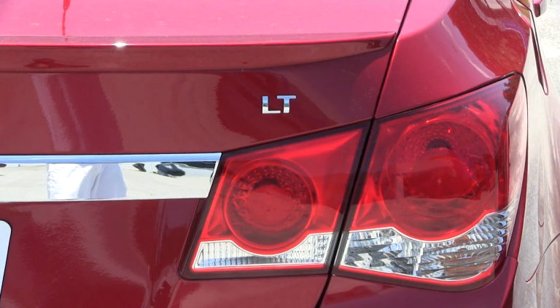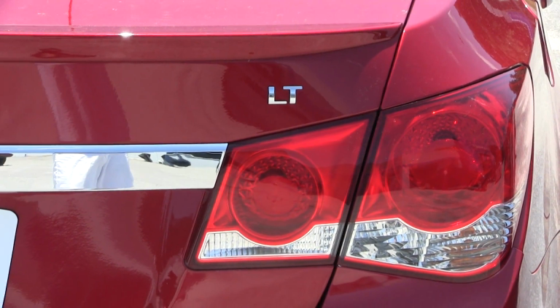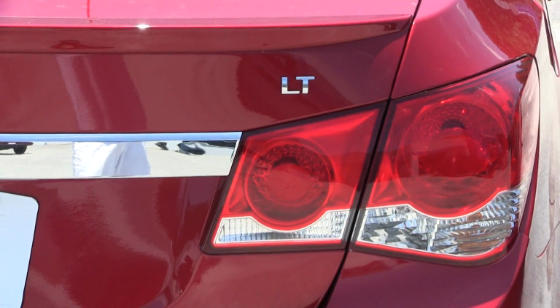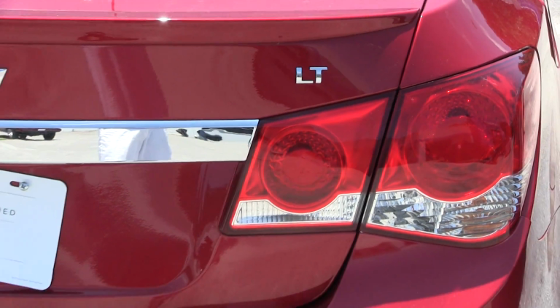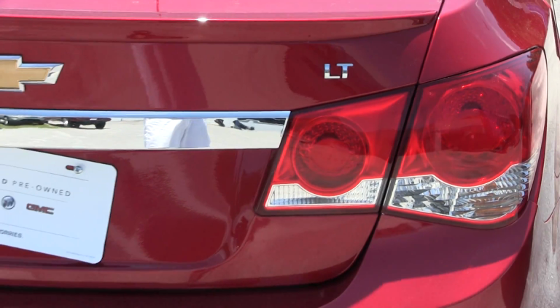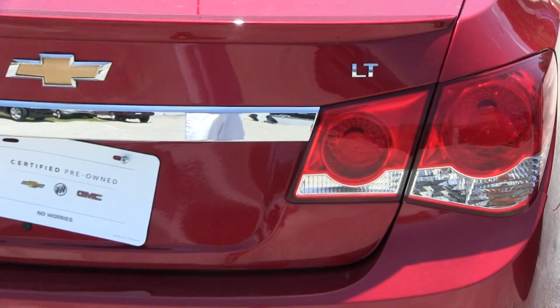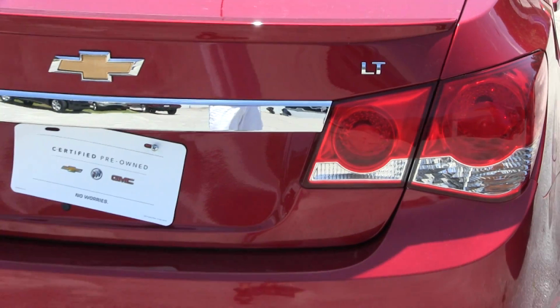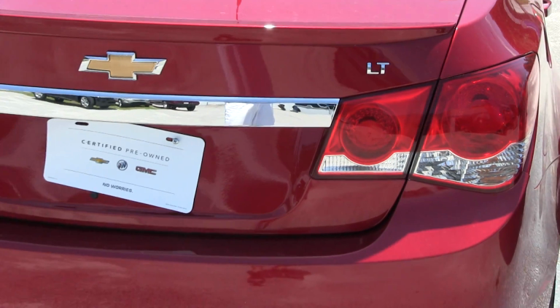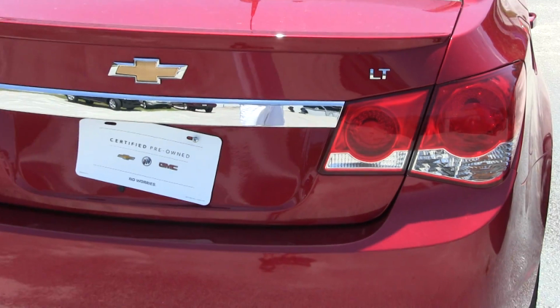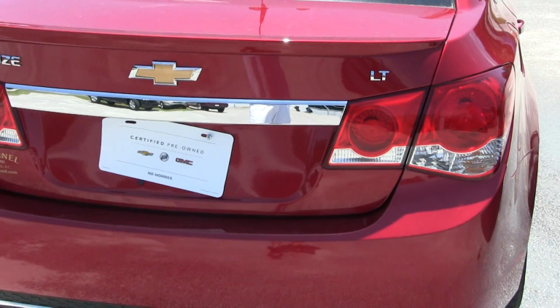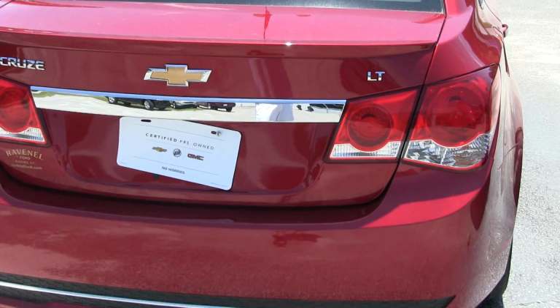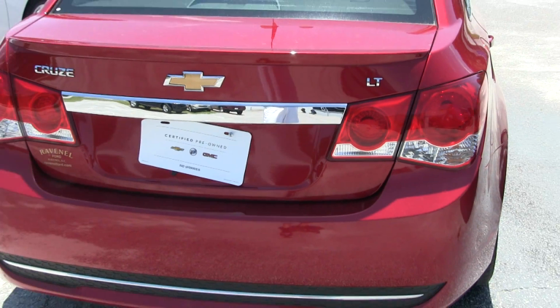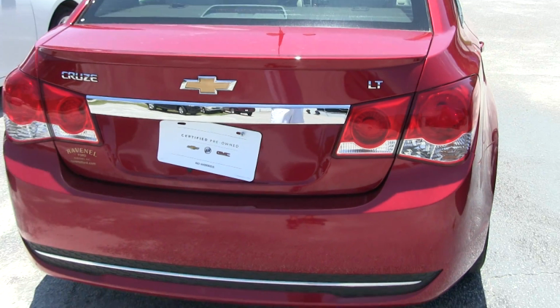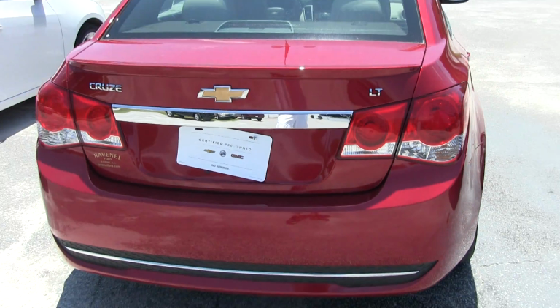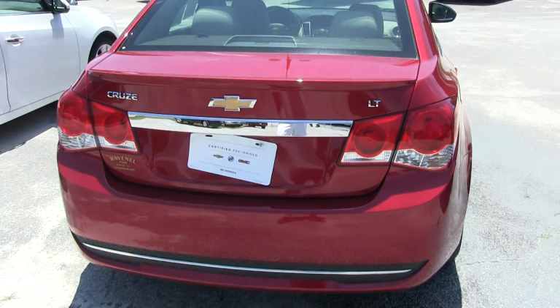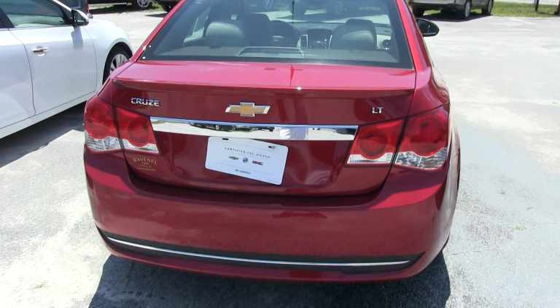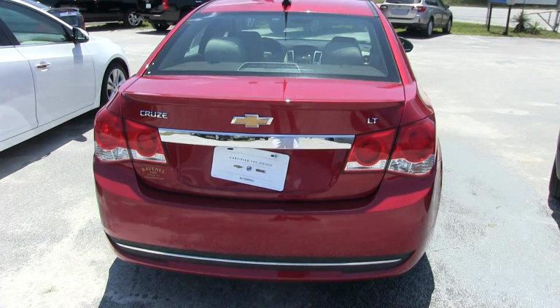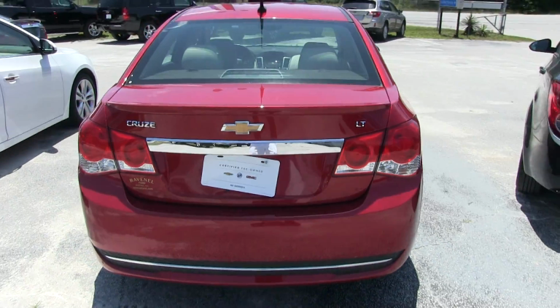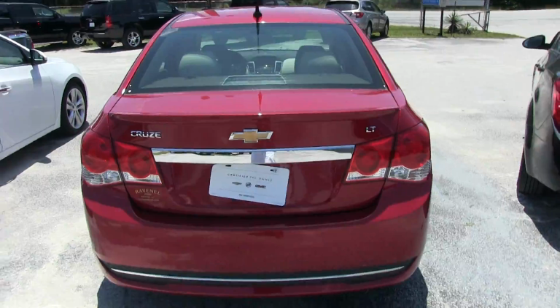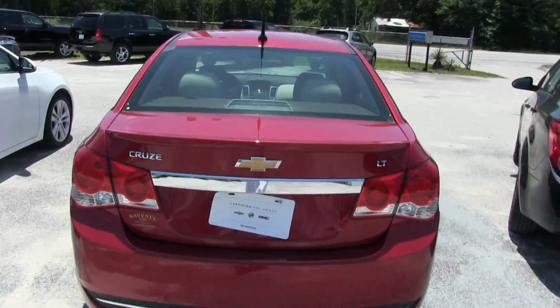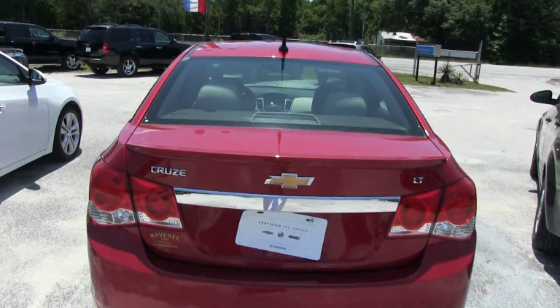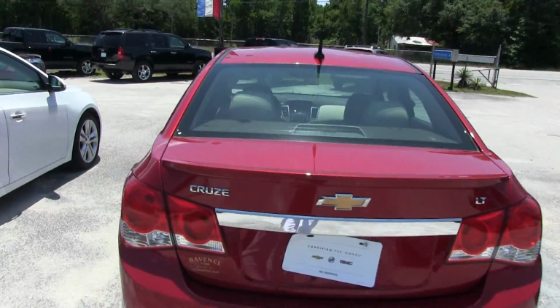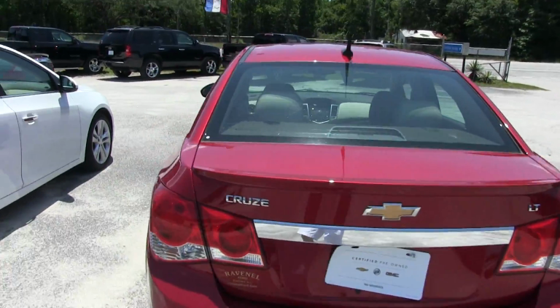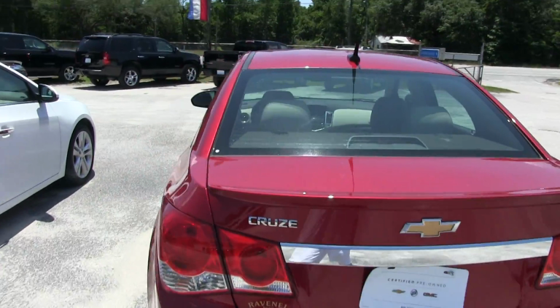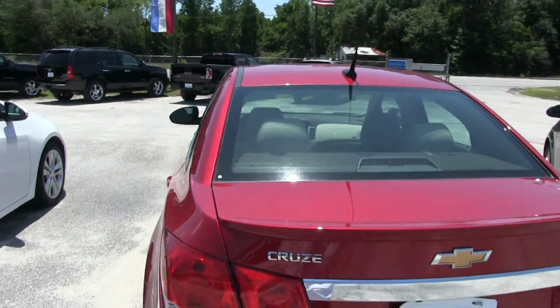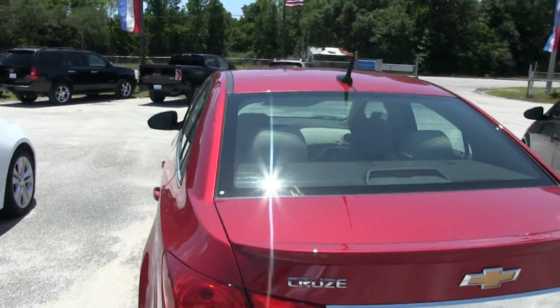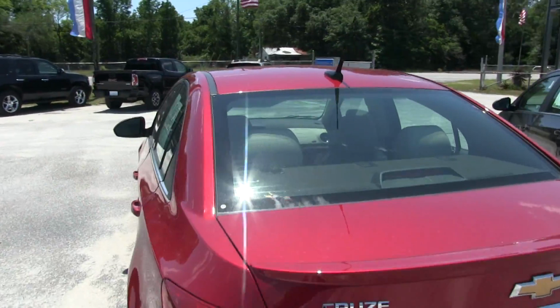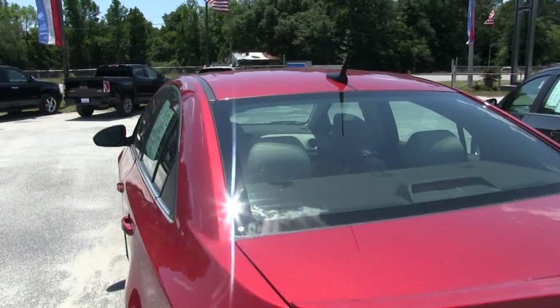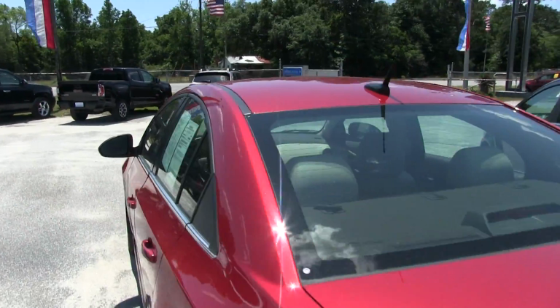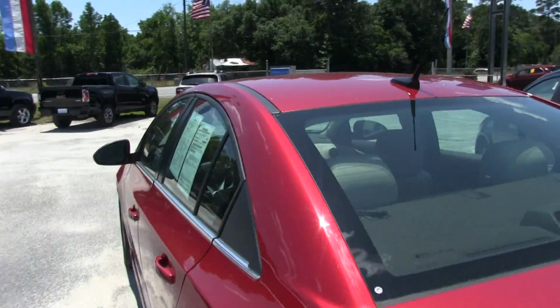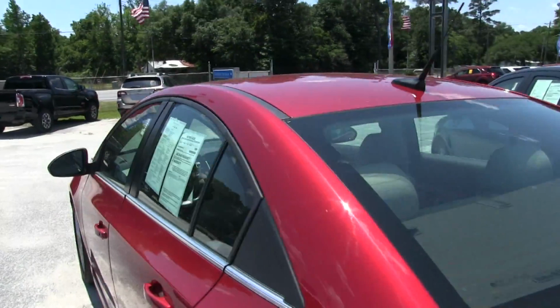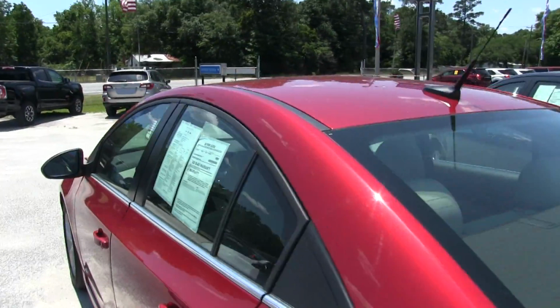Tail lights look good. Back of the car looks good. No major dents, dings, or scratches on the exterior.